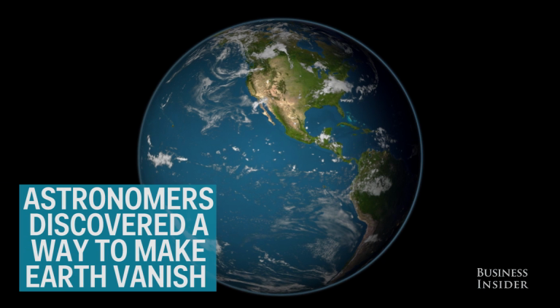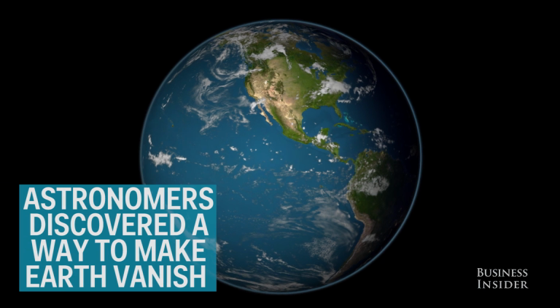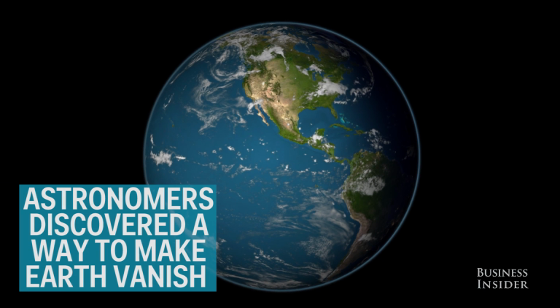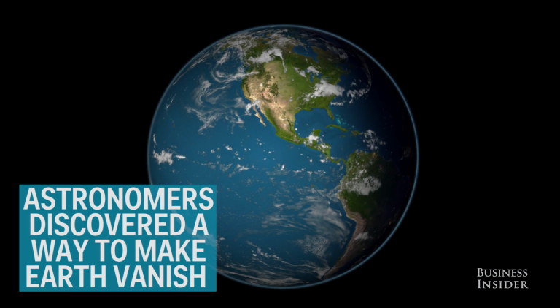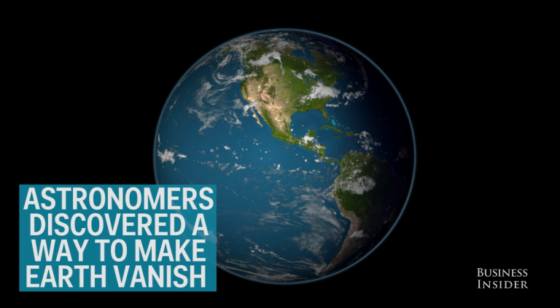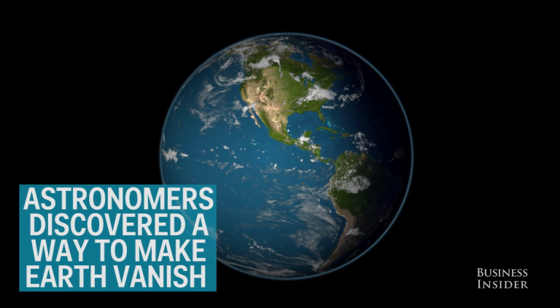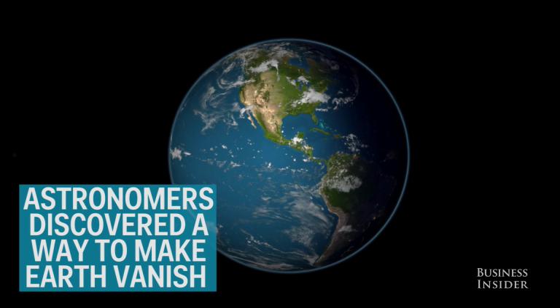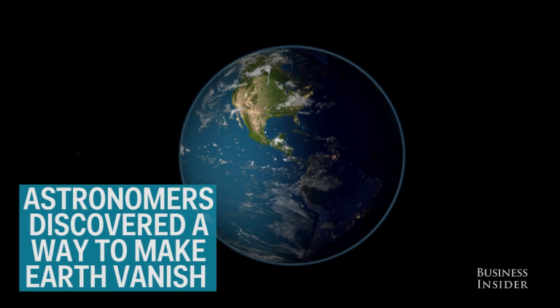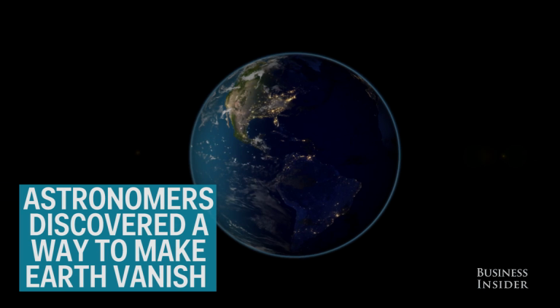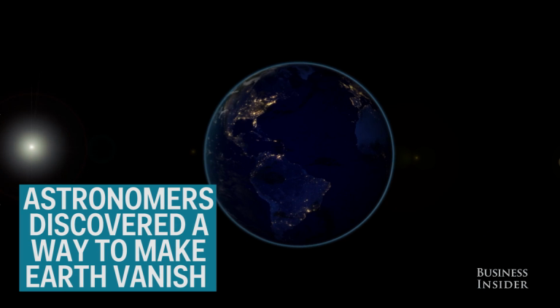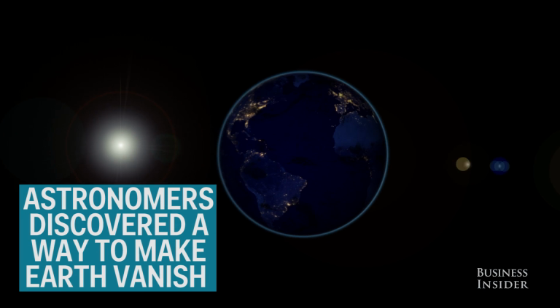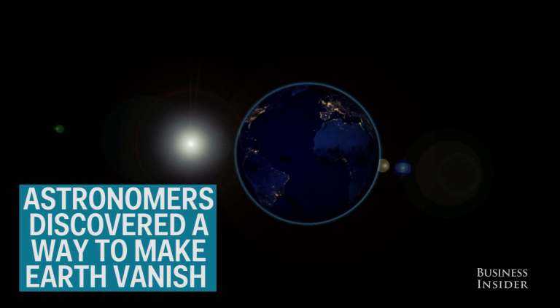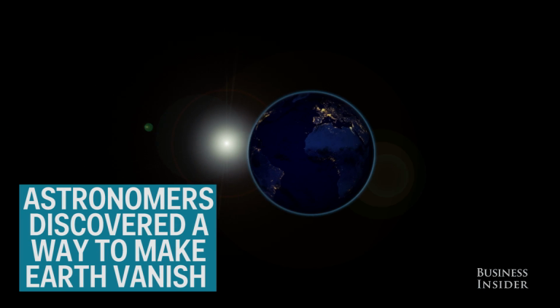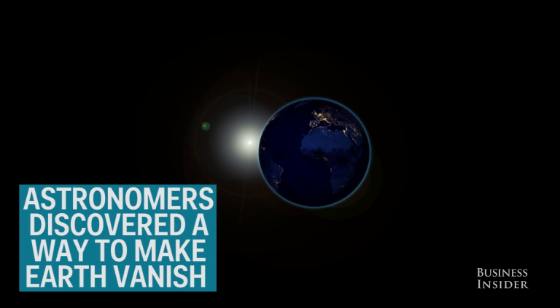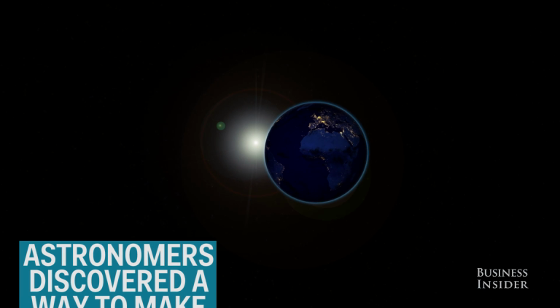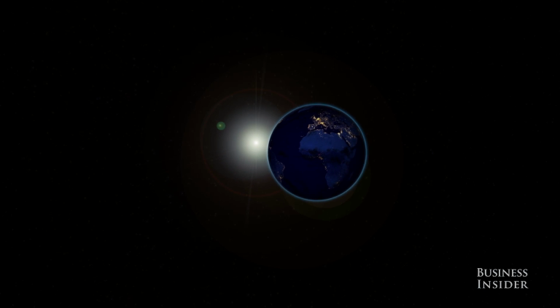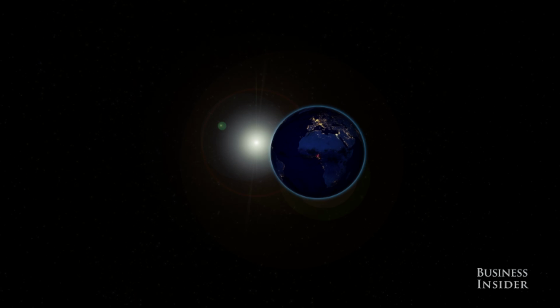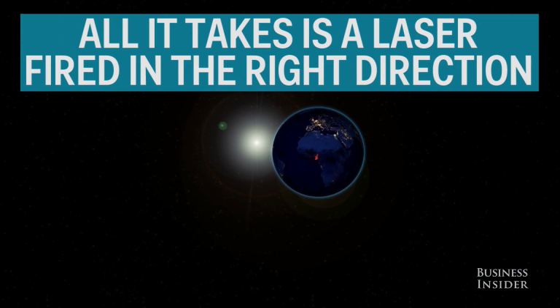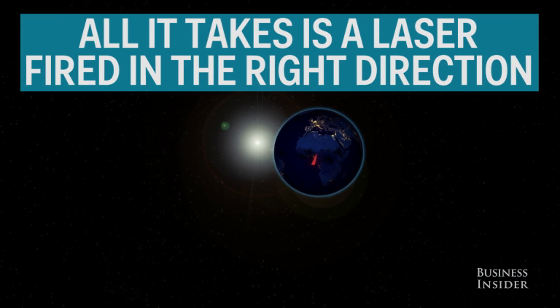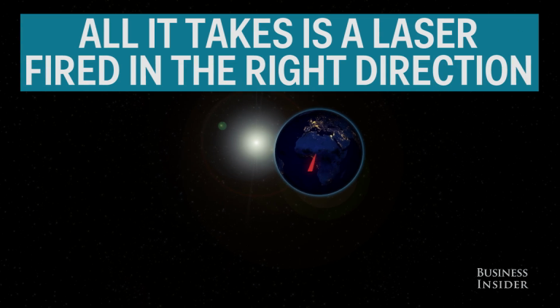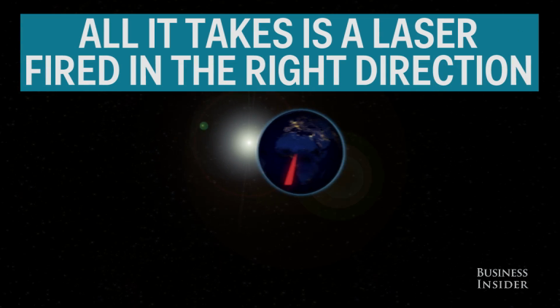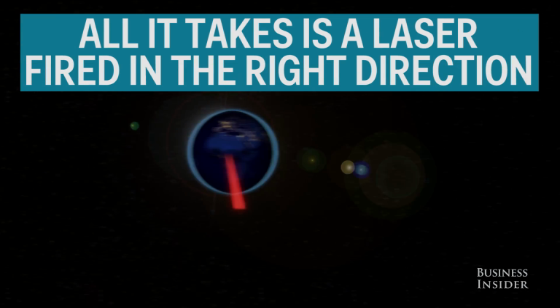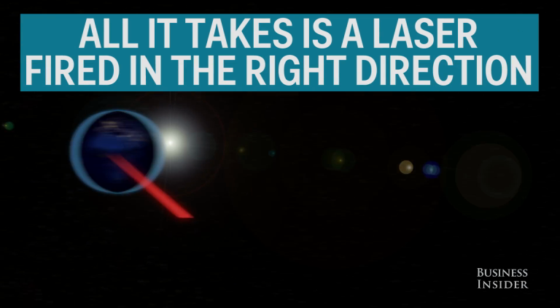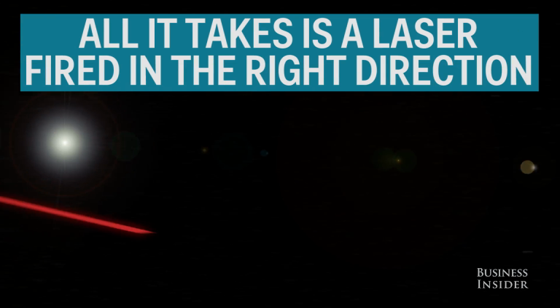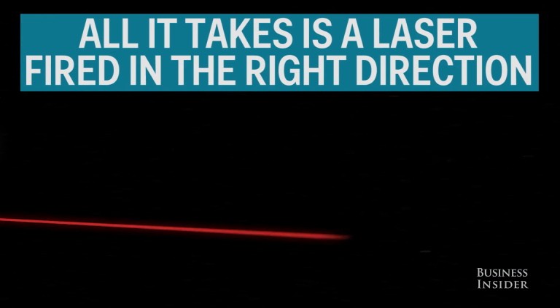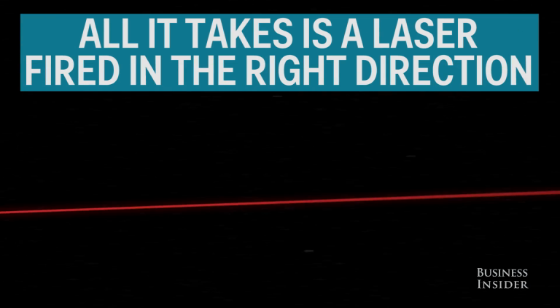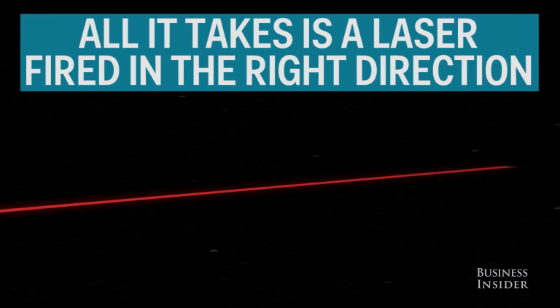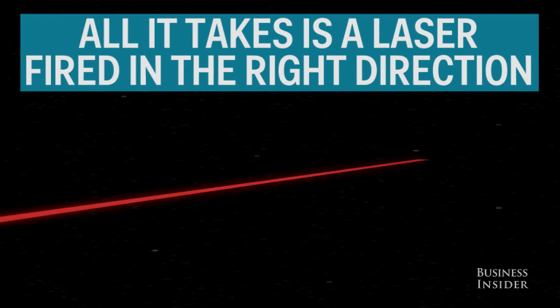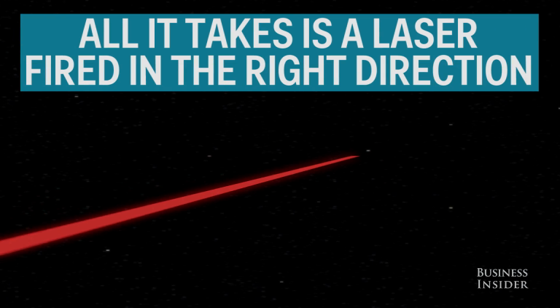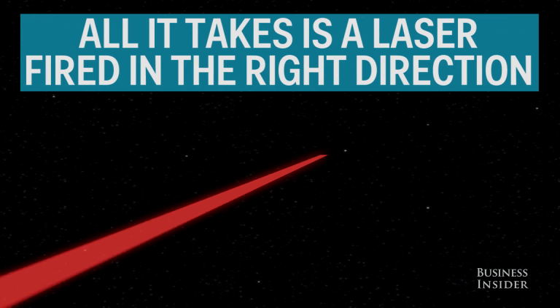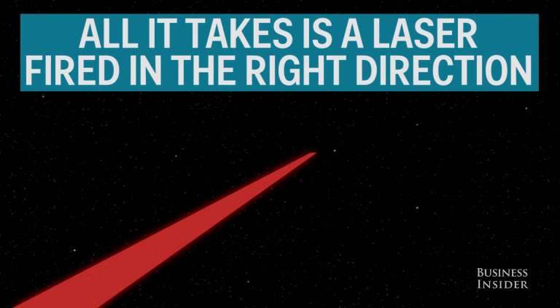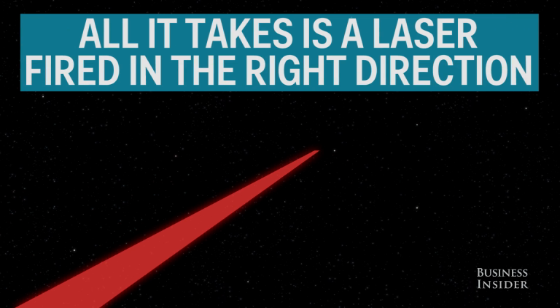Astronomers have discovered a way to make Earth vanish. All it takes is a powerful laser, fired in the right direction.